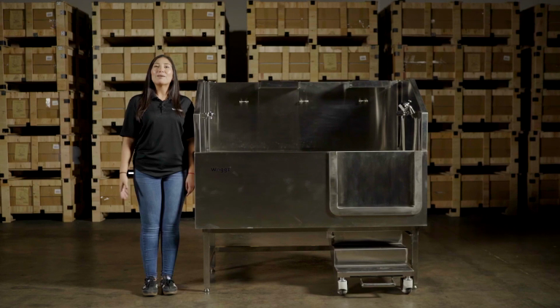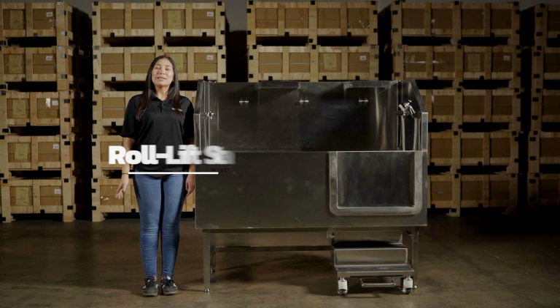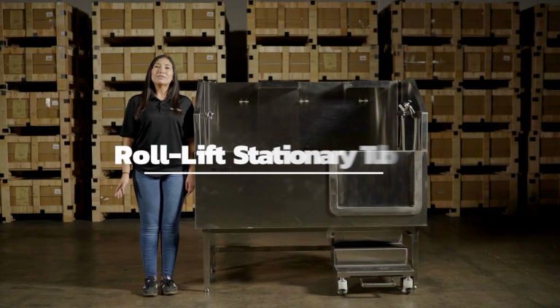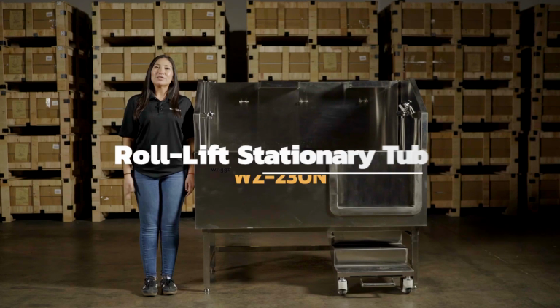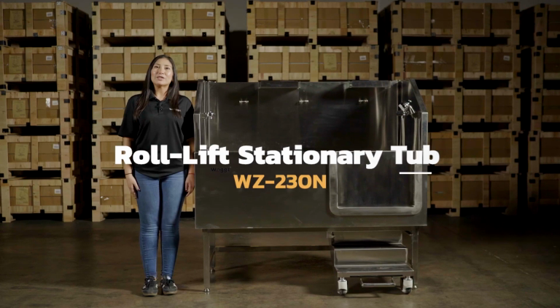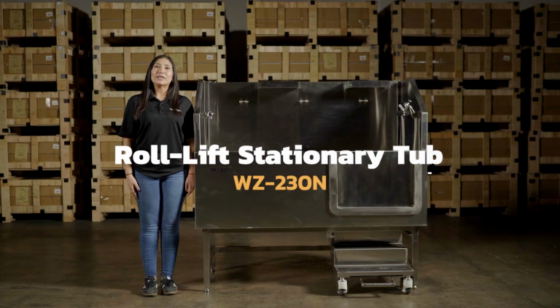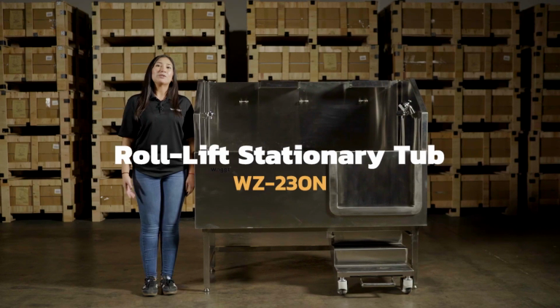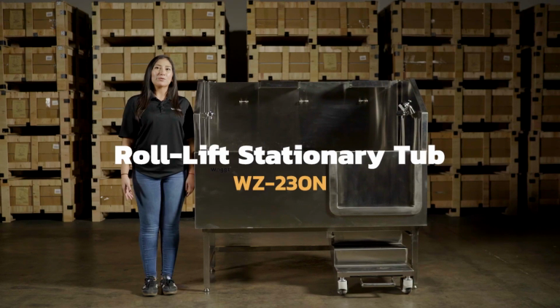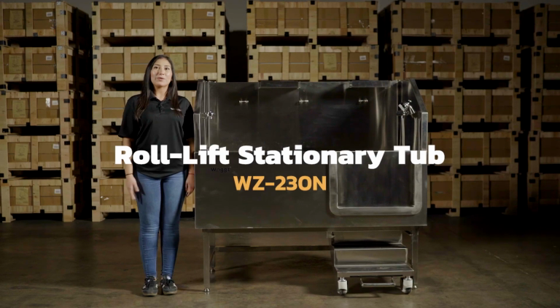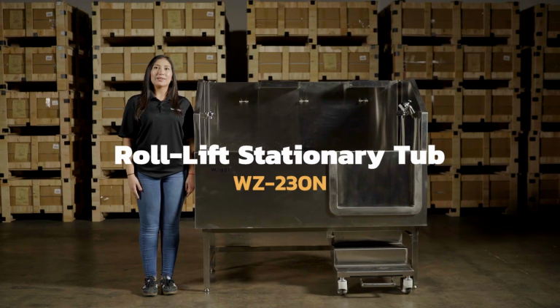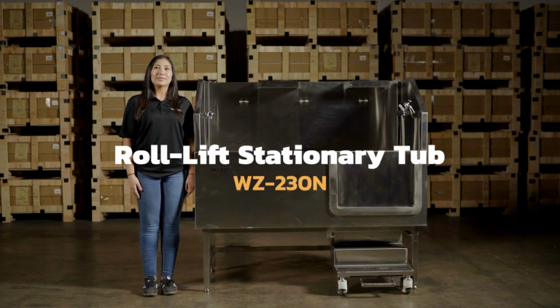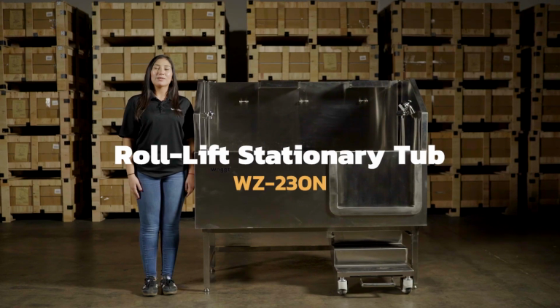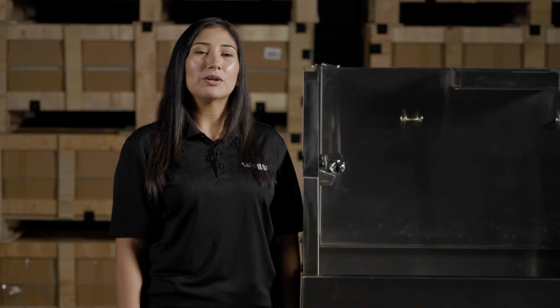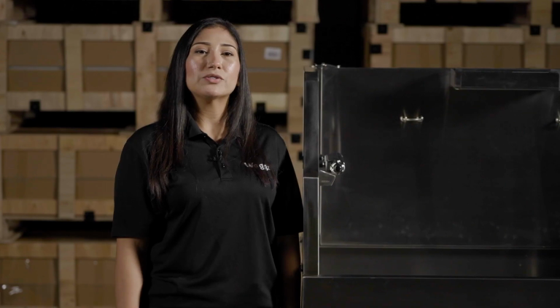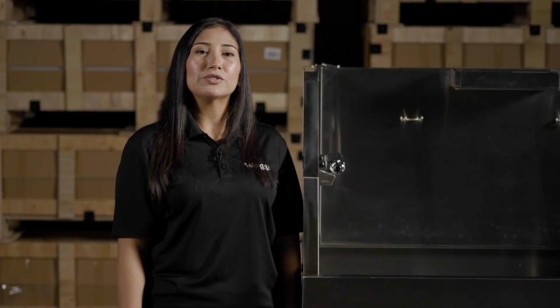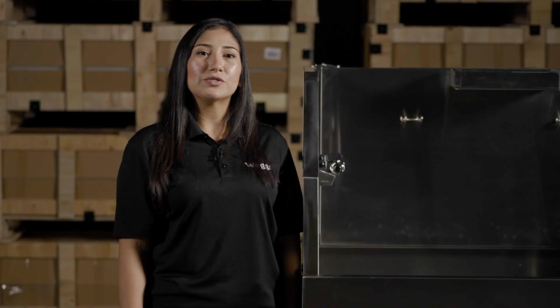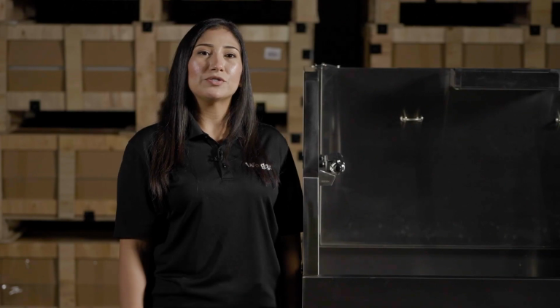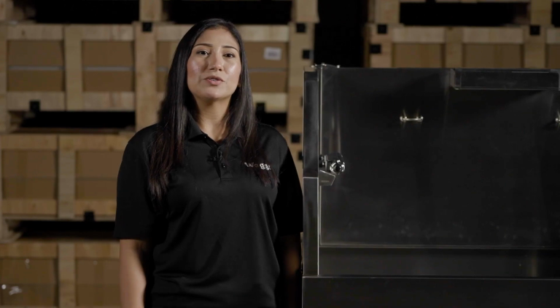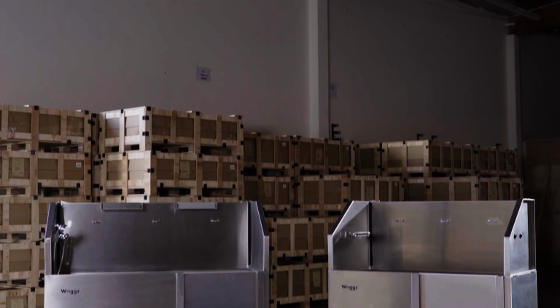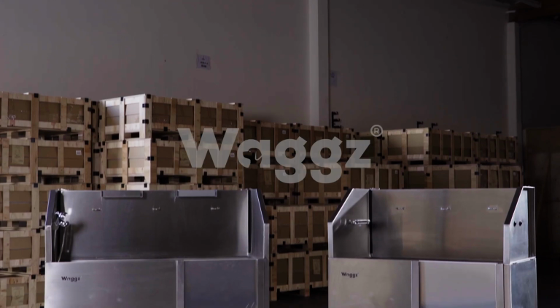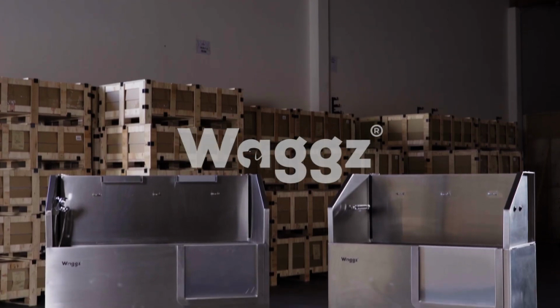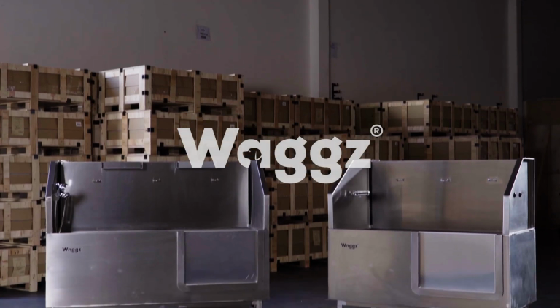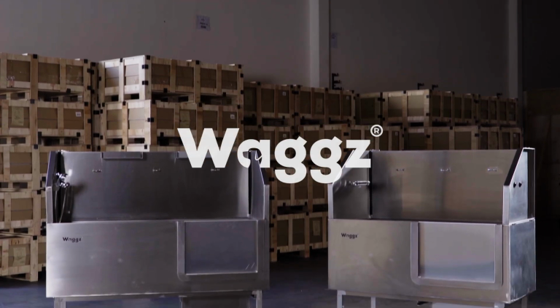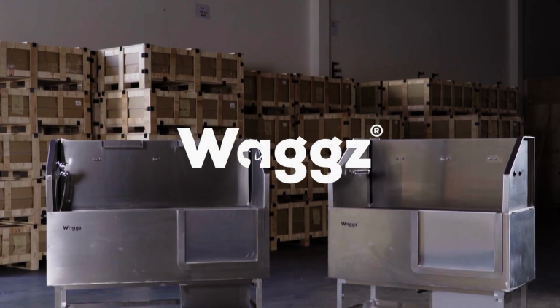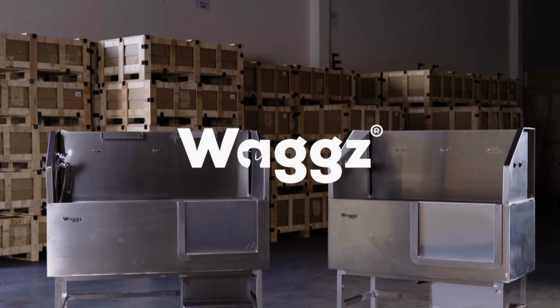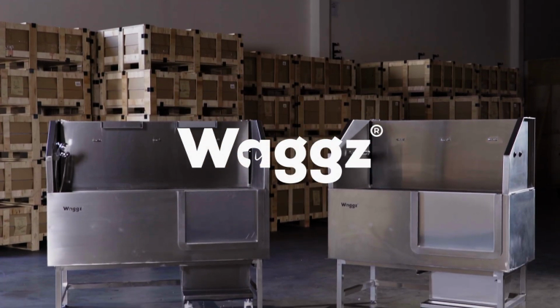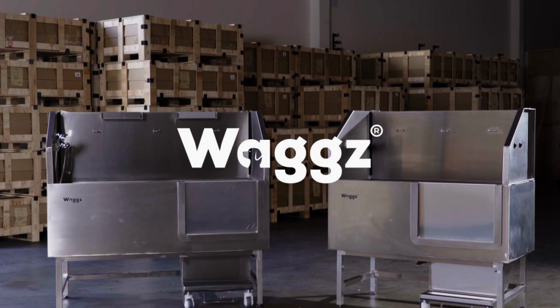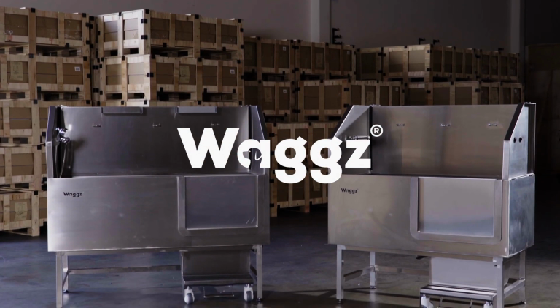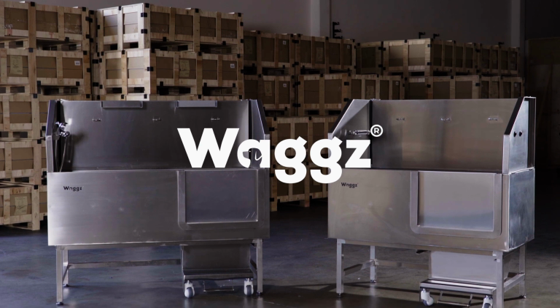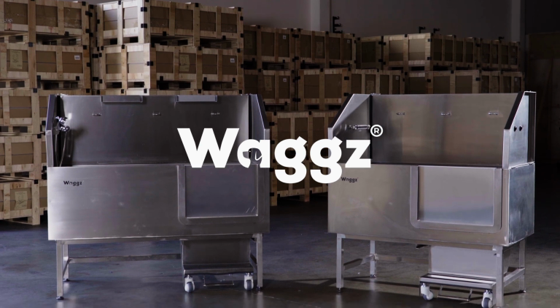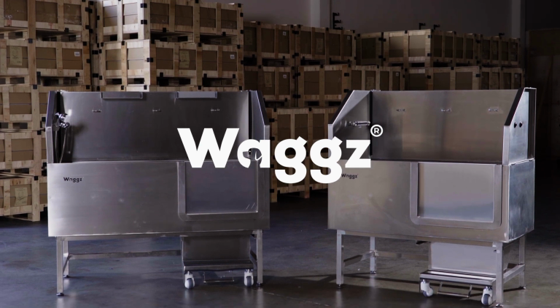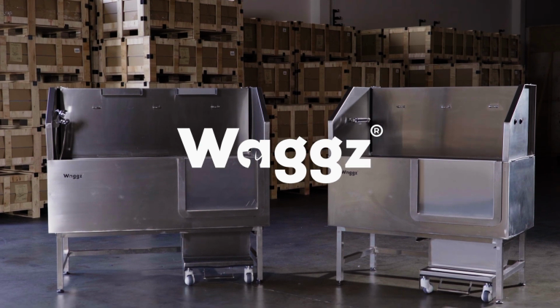Hi, my name is Victoria and I'm here with WAGS. I'm here to introduce you to our WZ-230NL Row Lift.